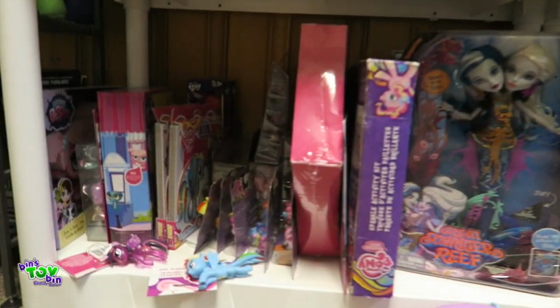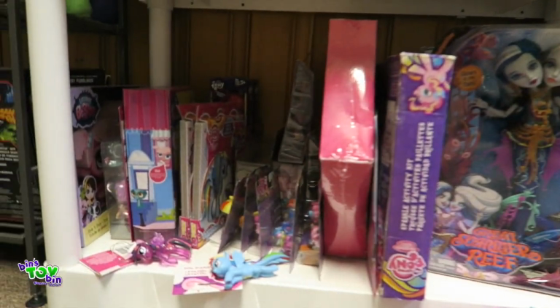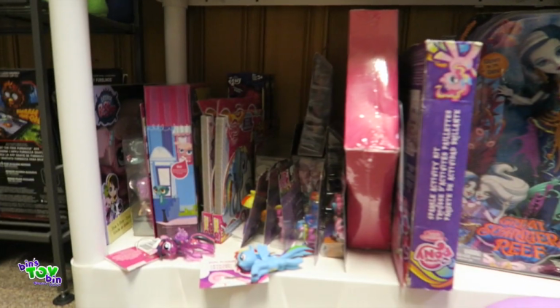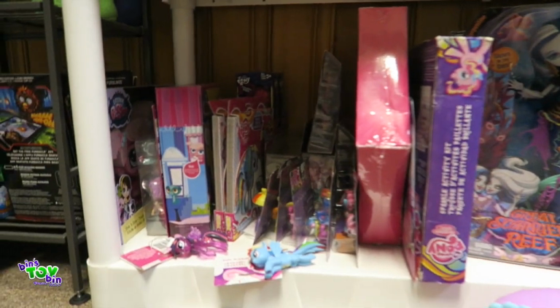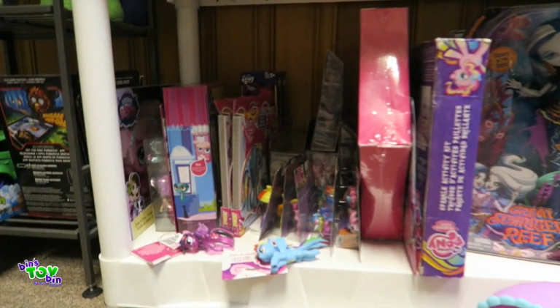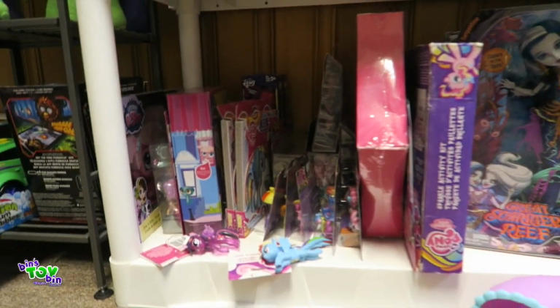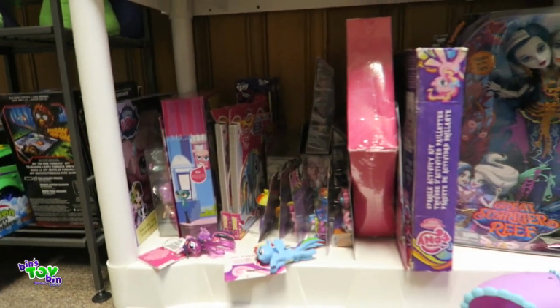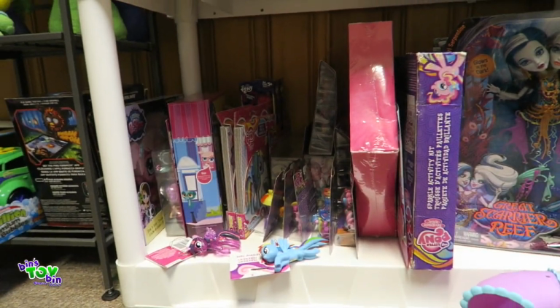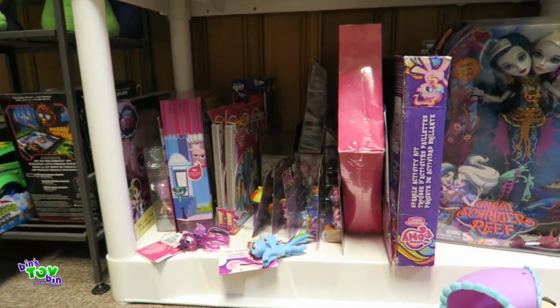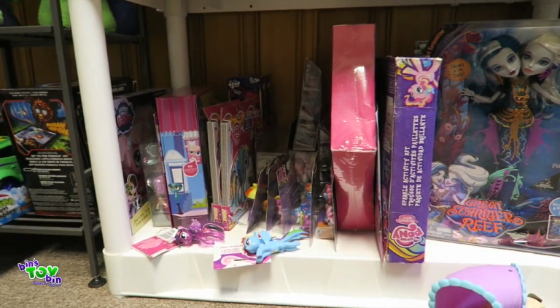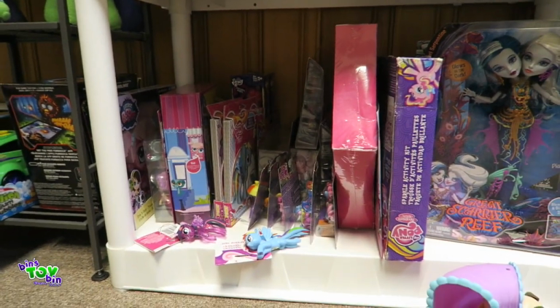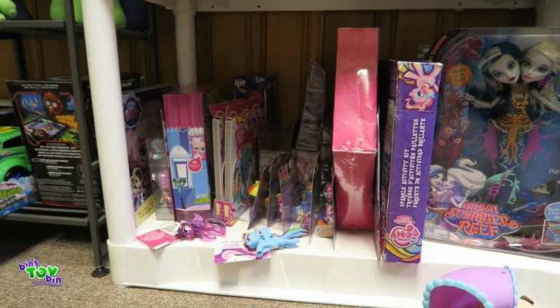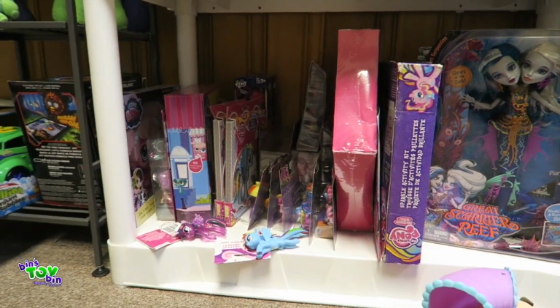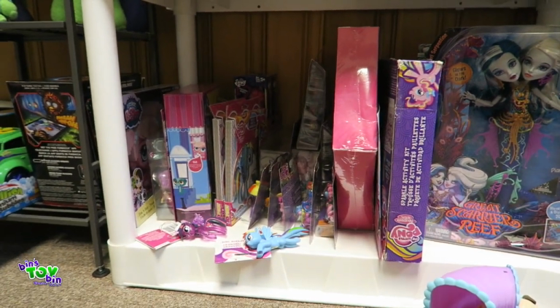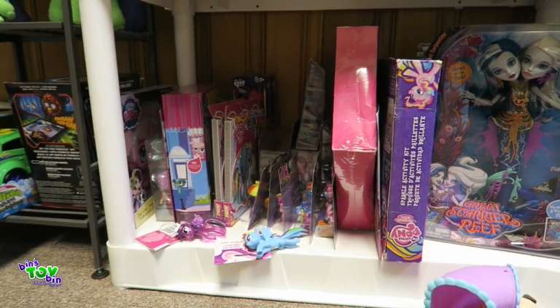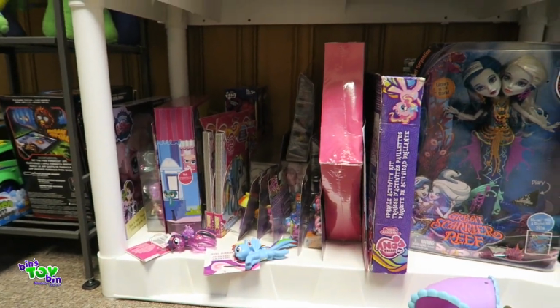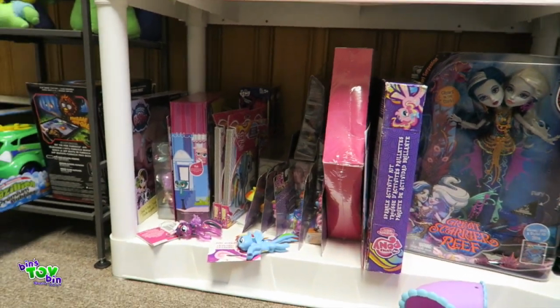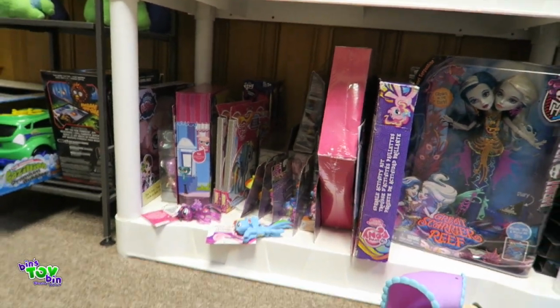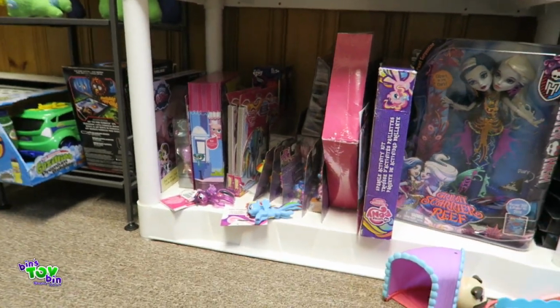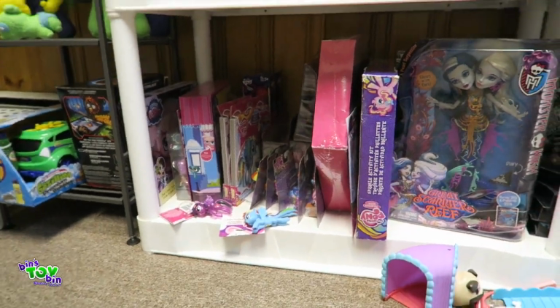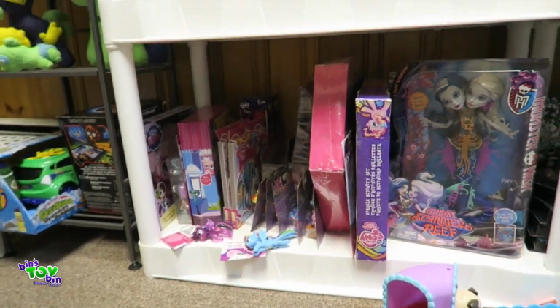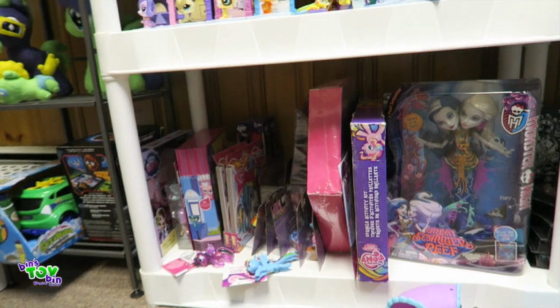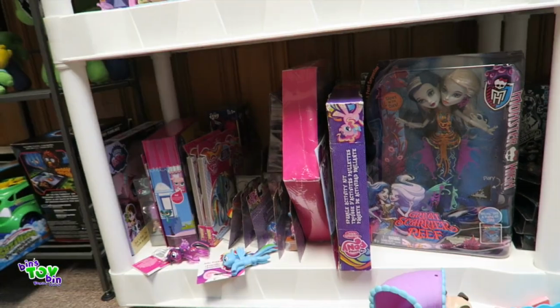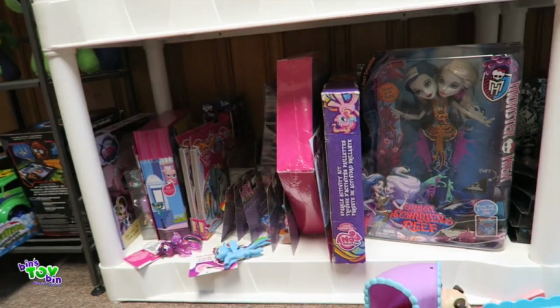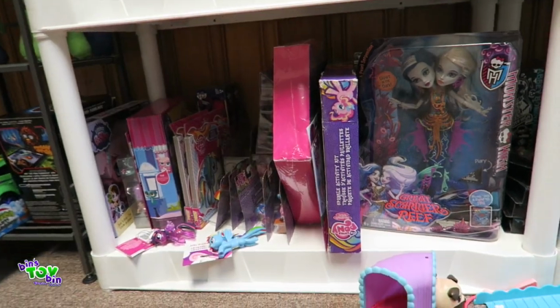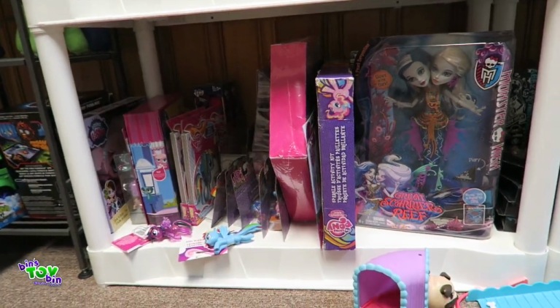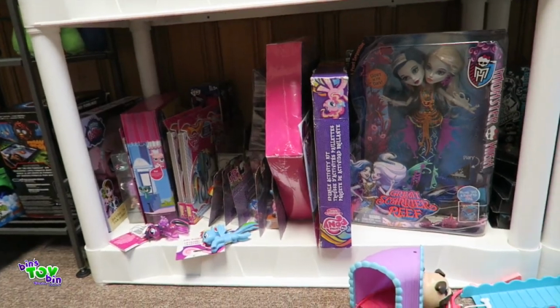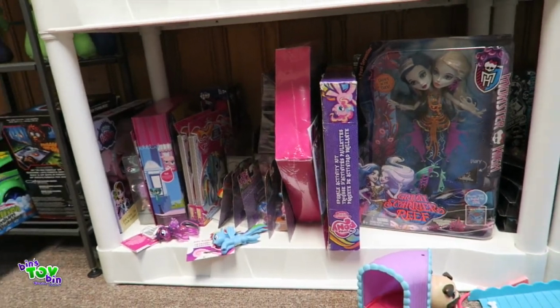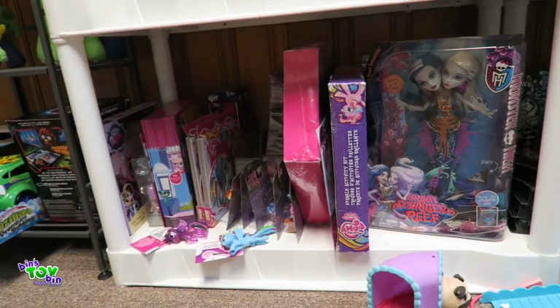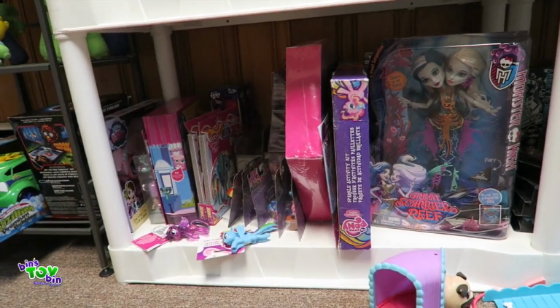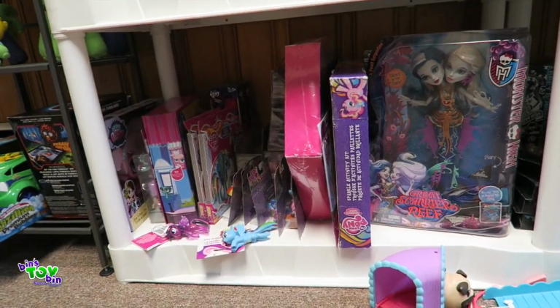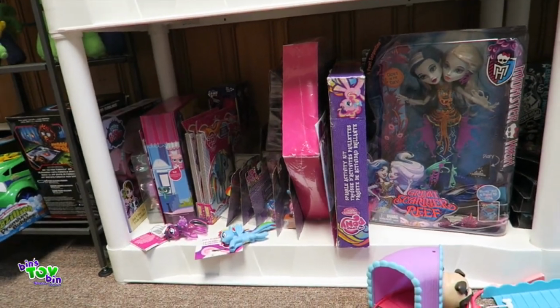Our pony pile is restocked — we're so excited! This spot is empty; I can't wait to redo that stuff.